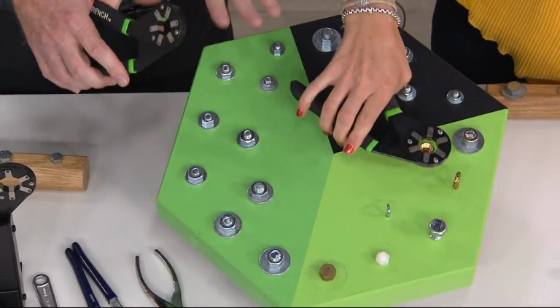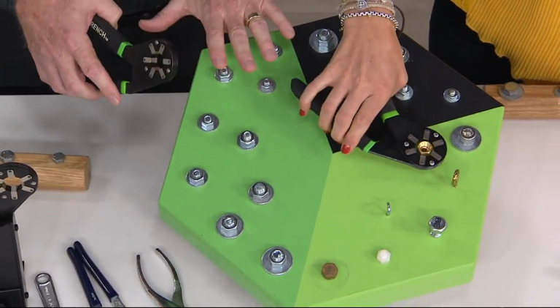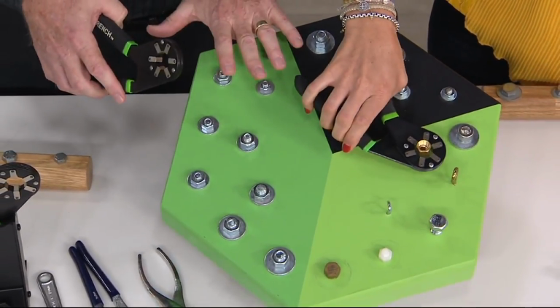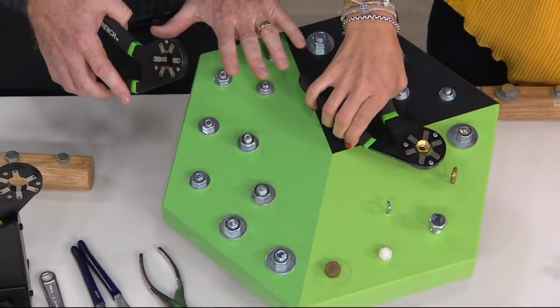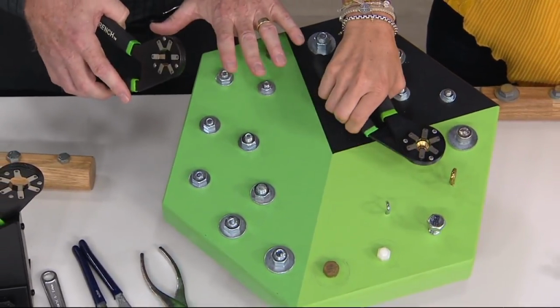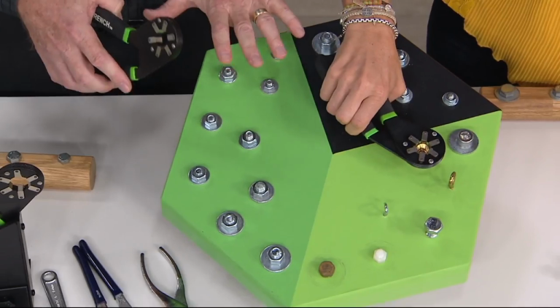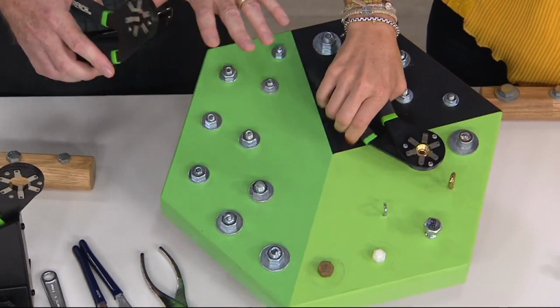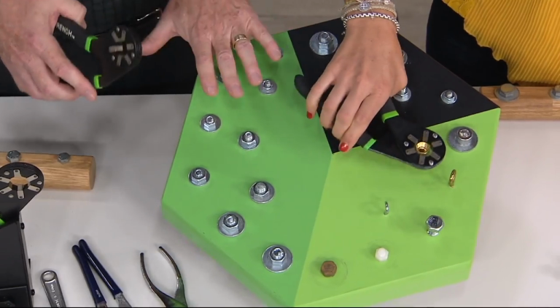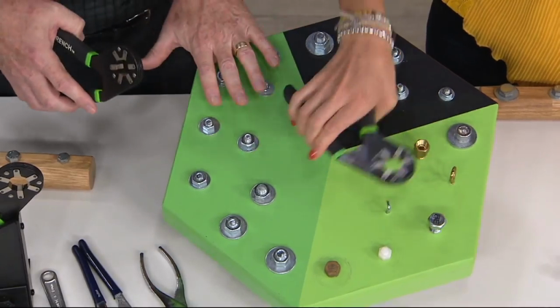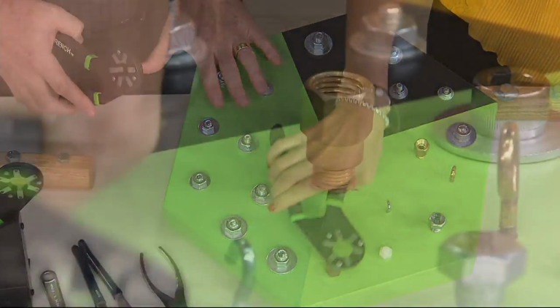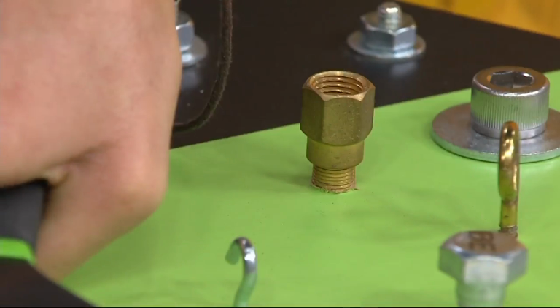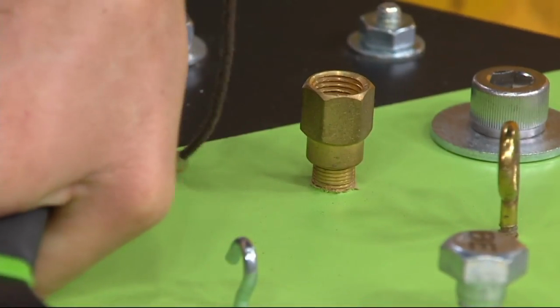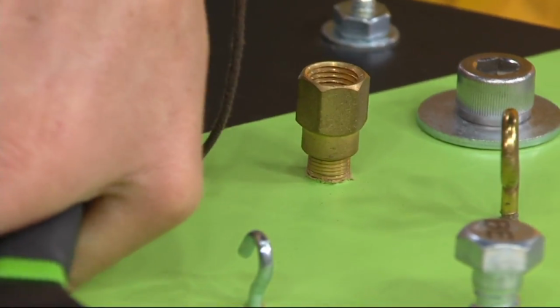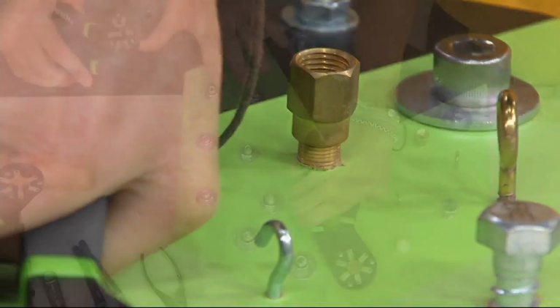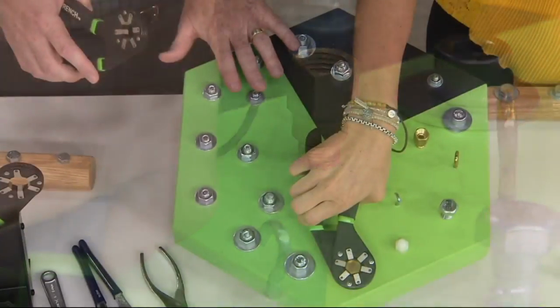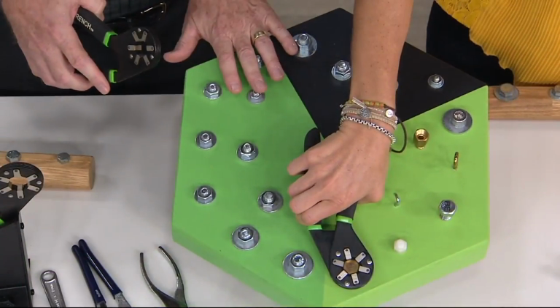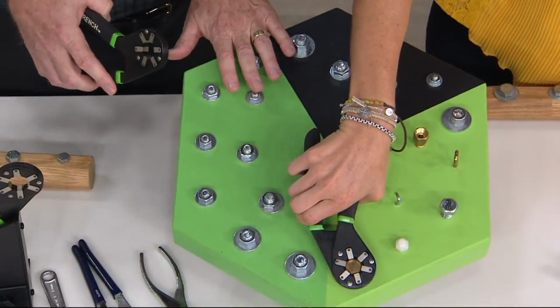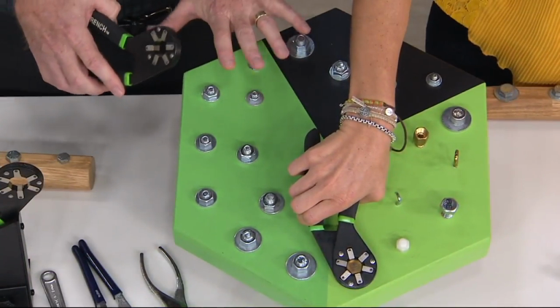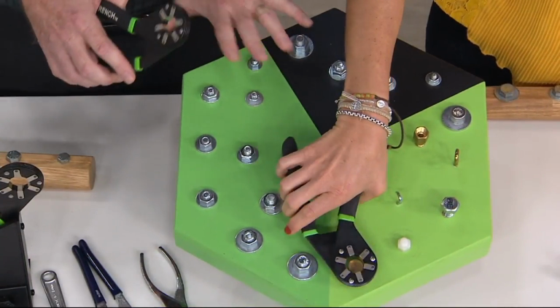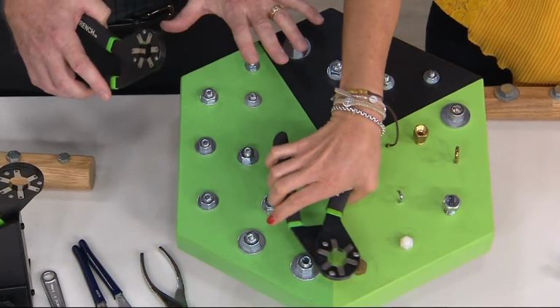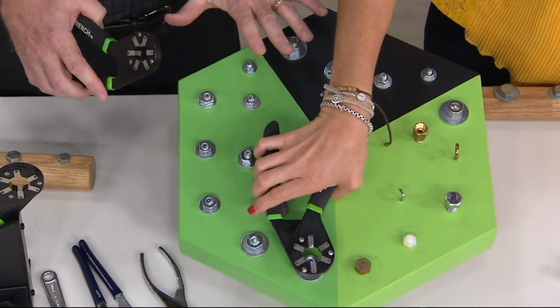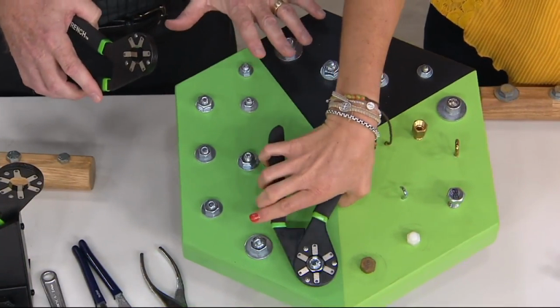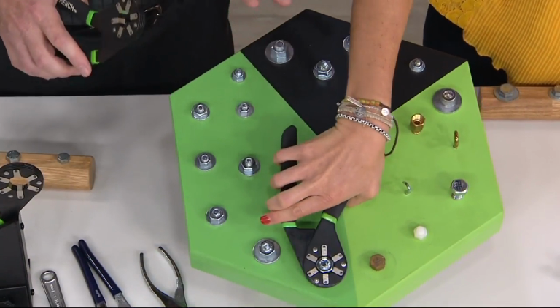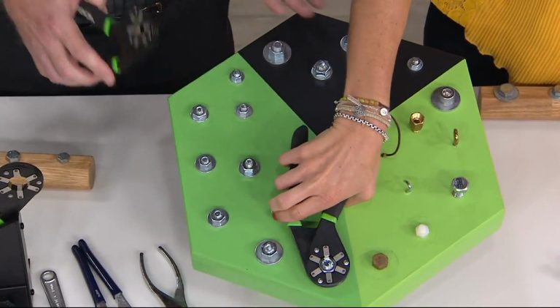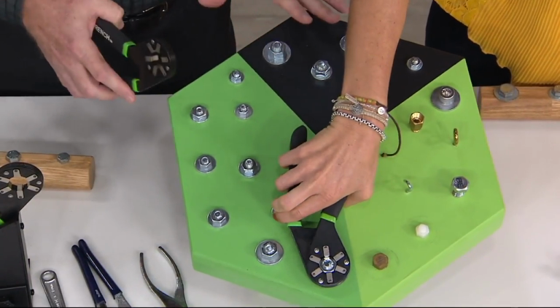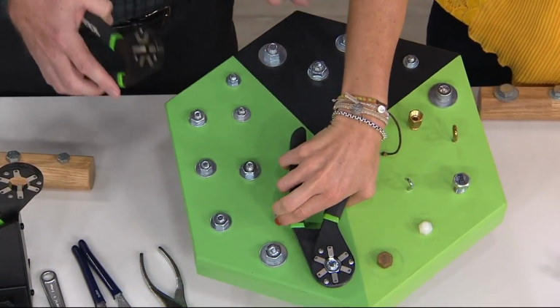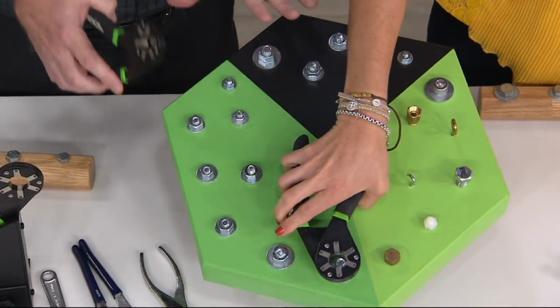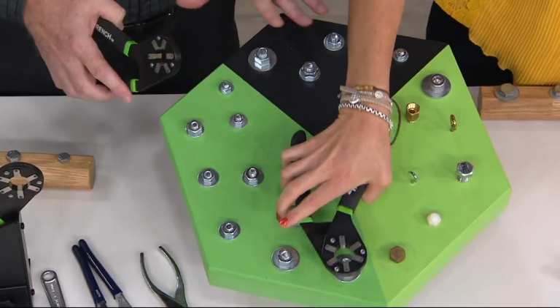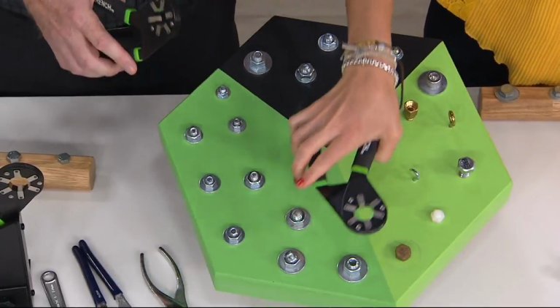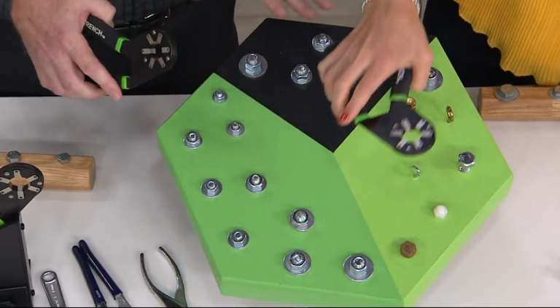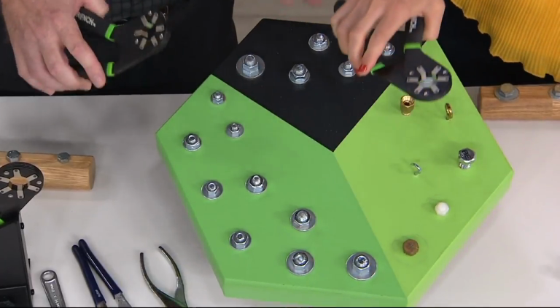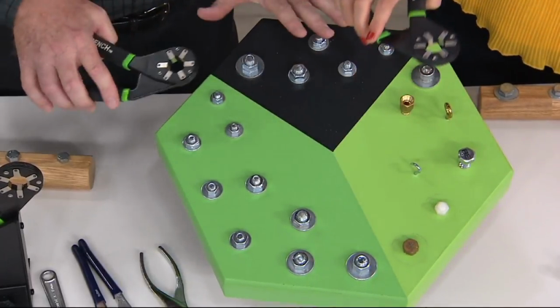Other tools have thumb adjustments, they have knobs, they have different things. This is the simplest one to use.